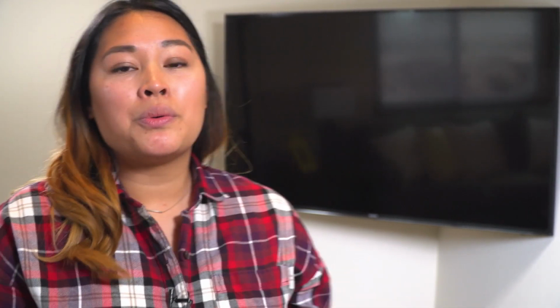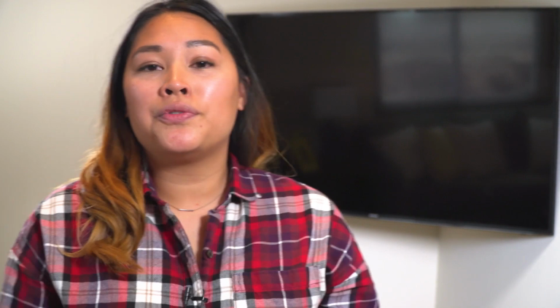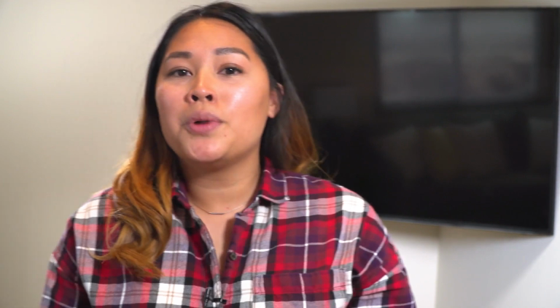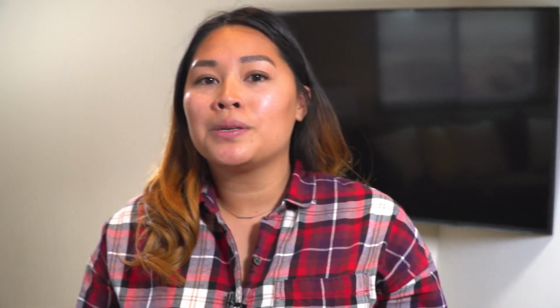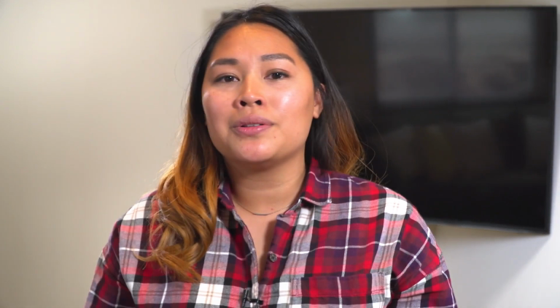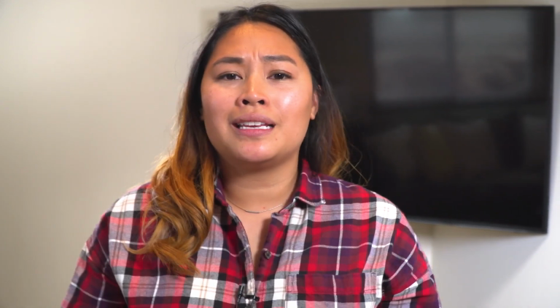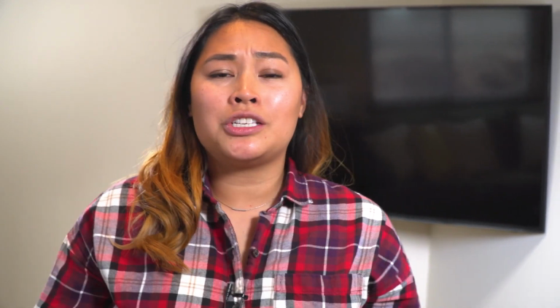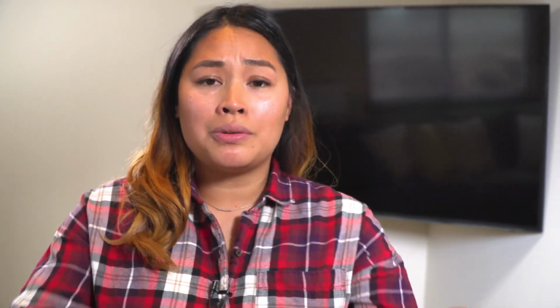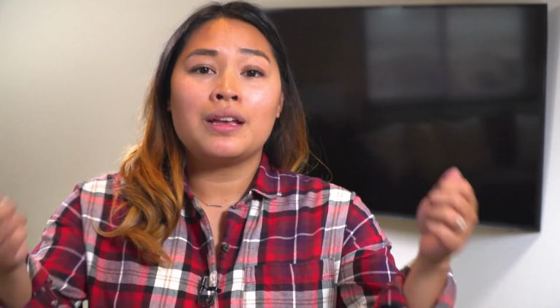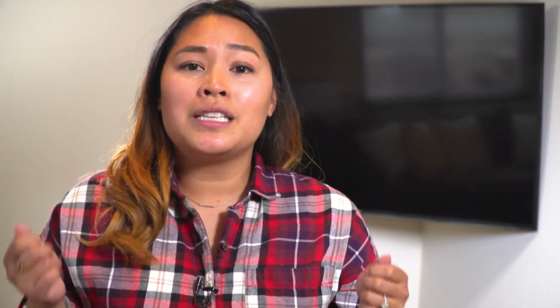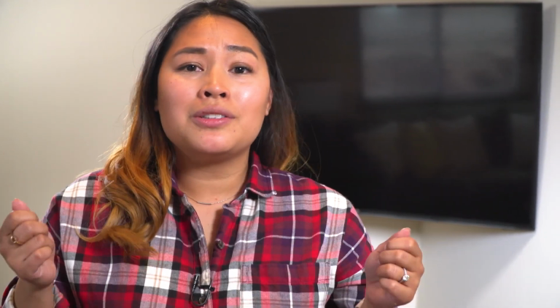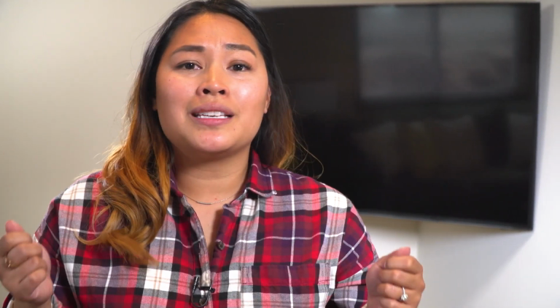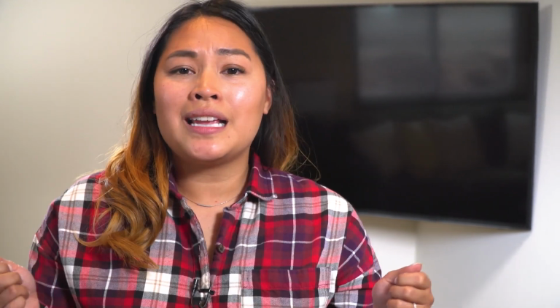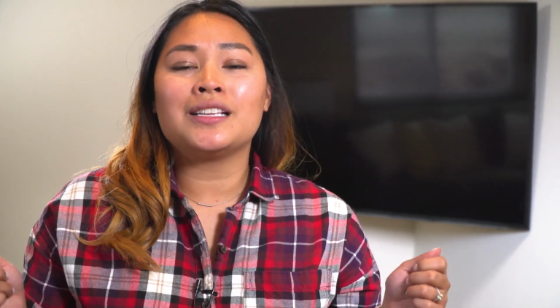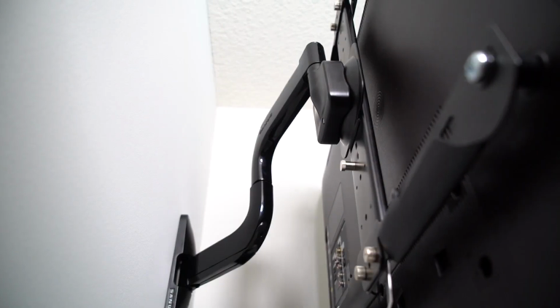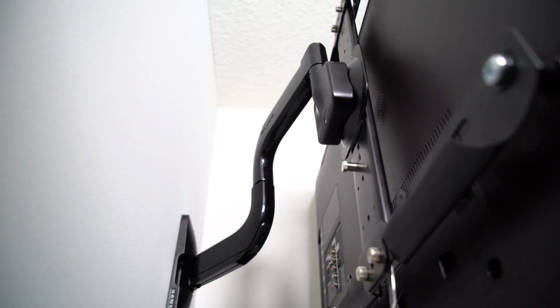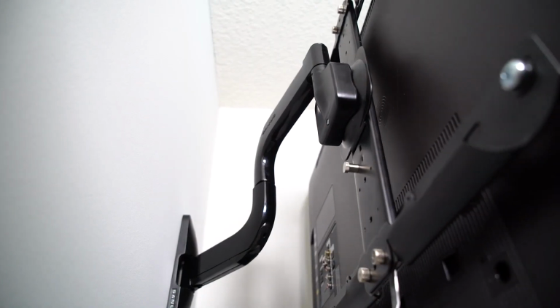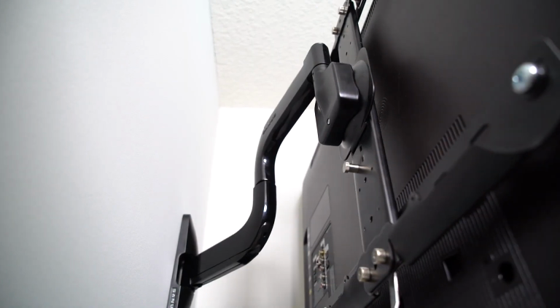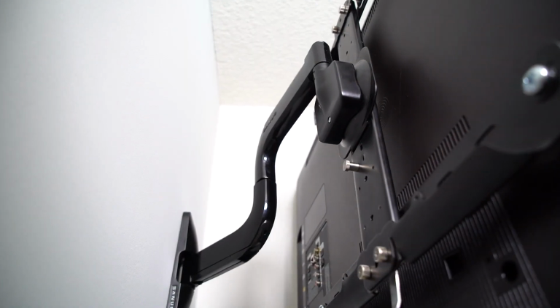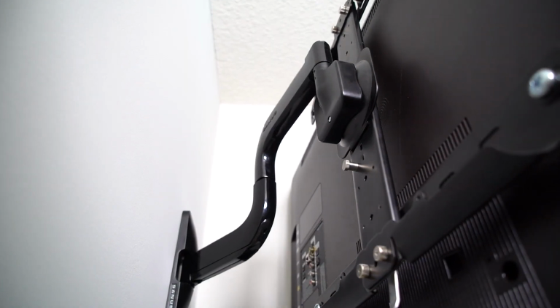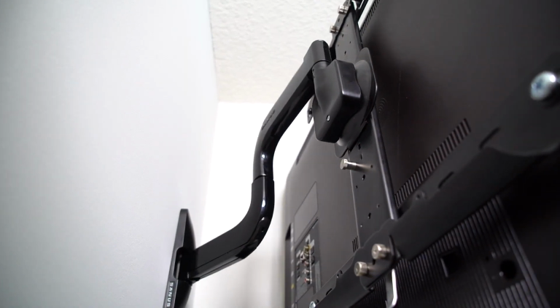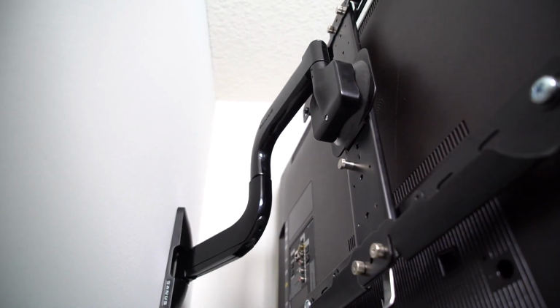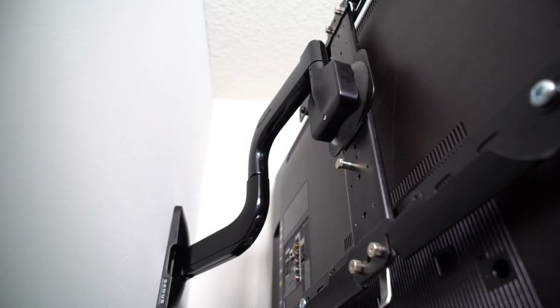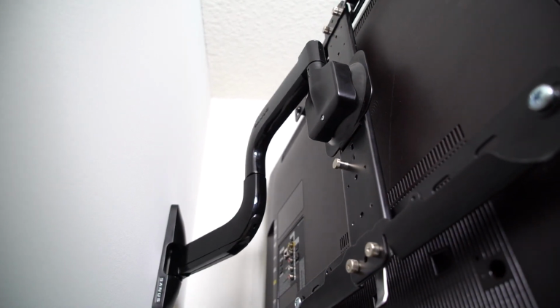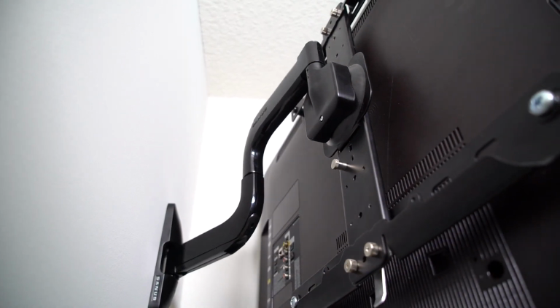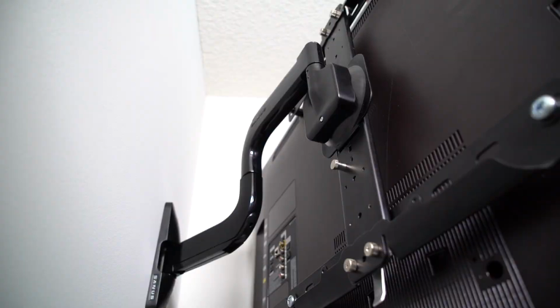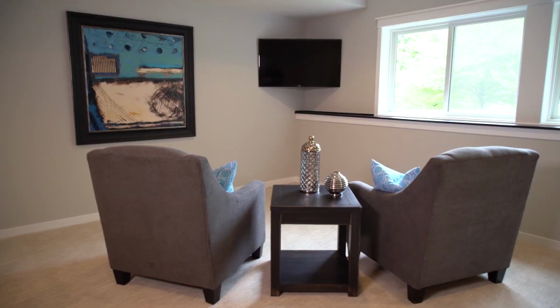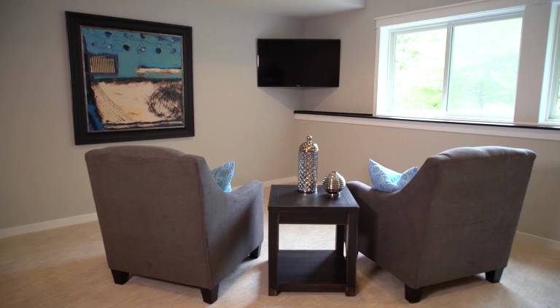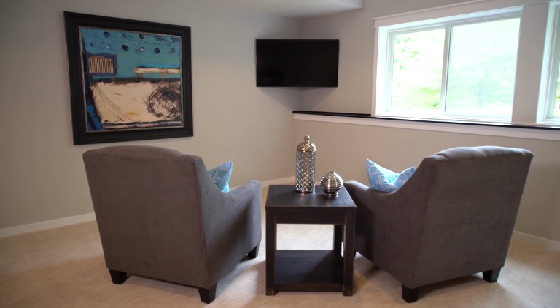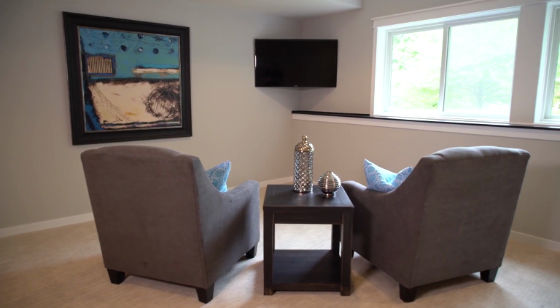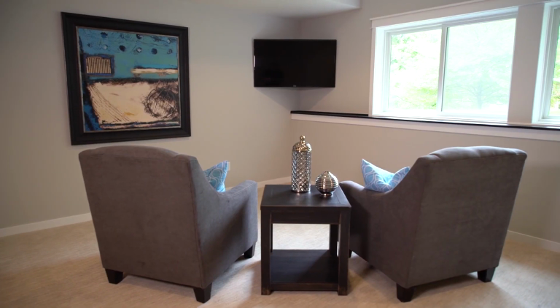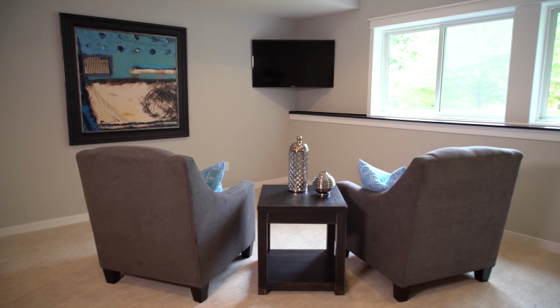With full motion mounts they let you tilt, extend, and swivel the TV to wherever you are in the room so you always have the best view.